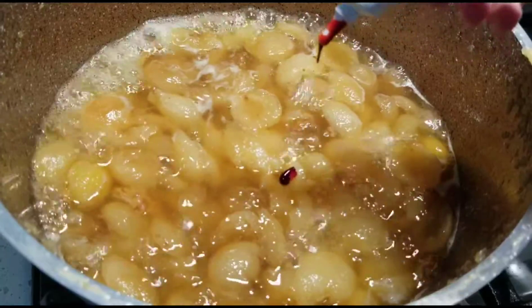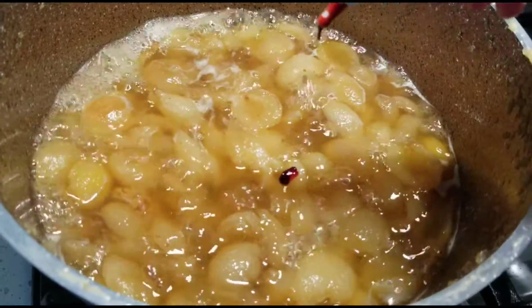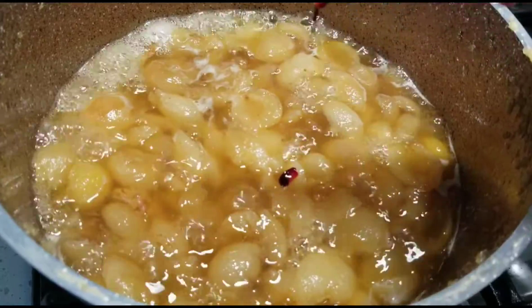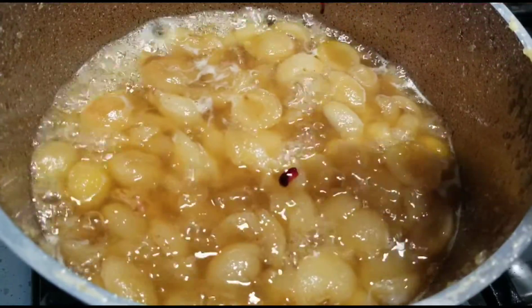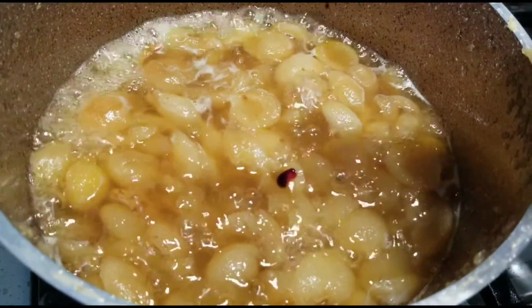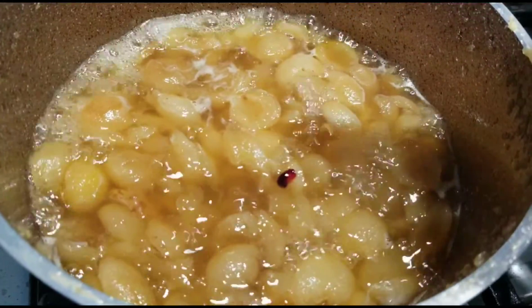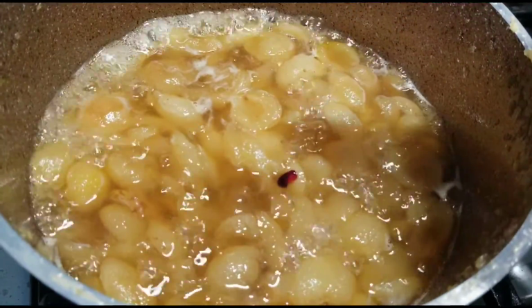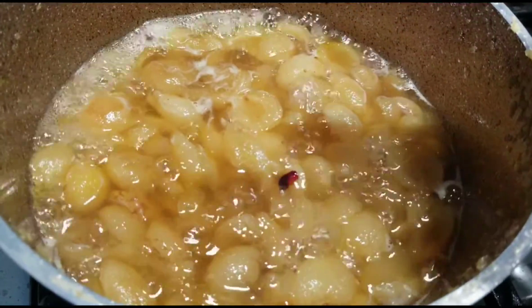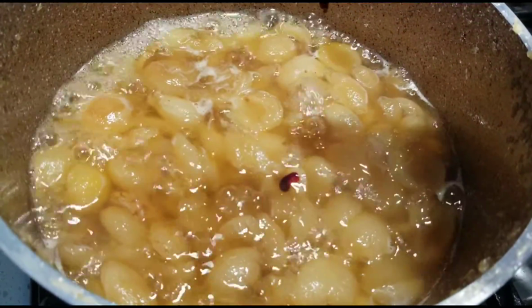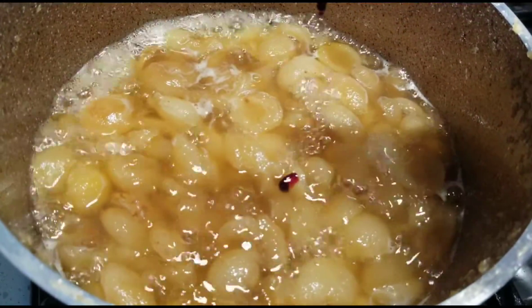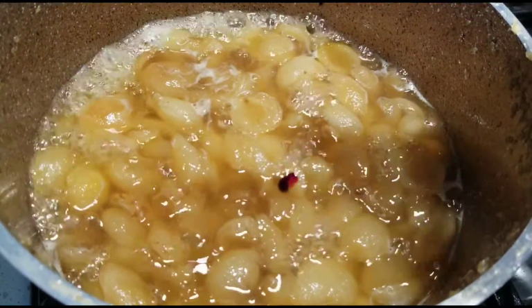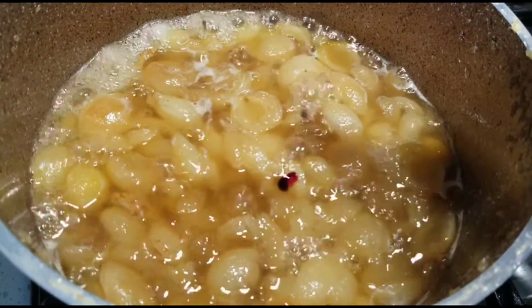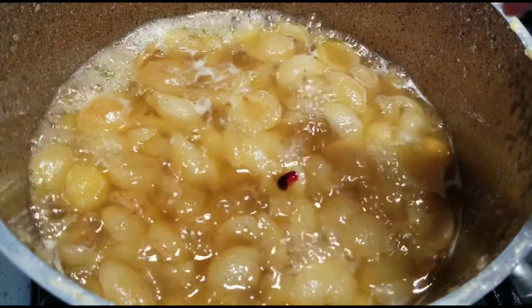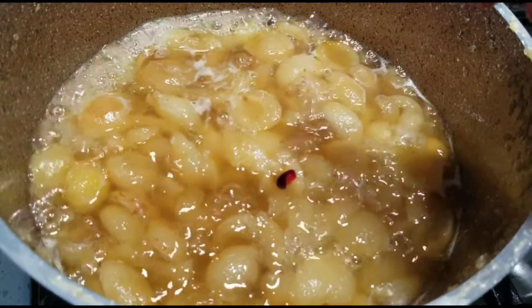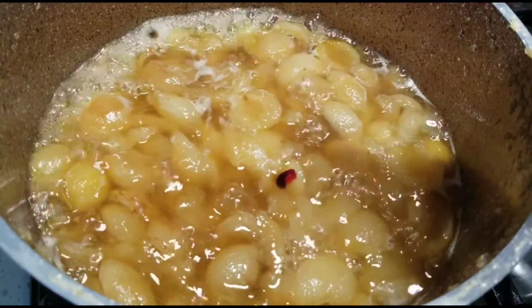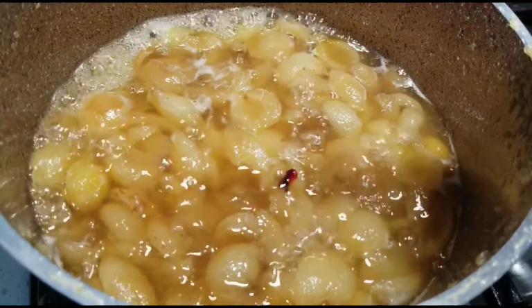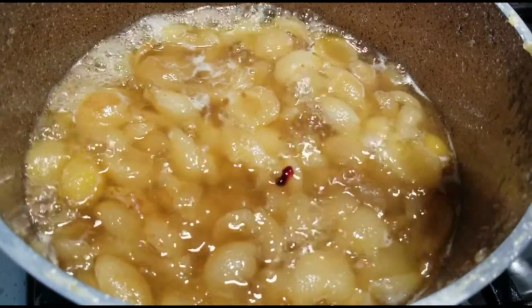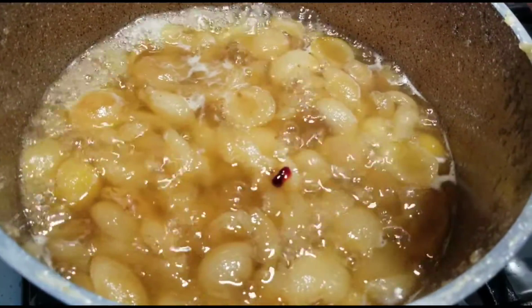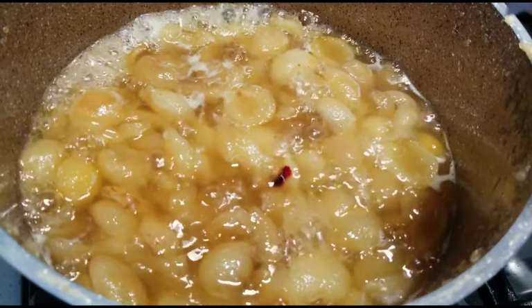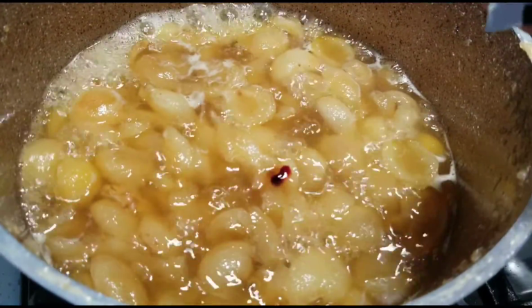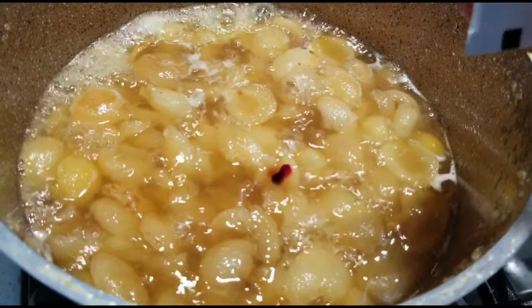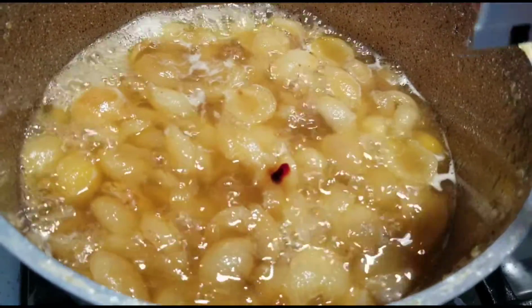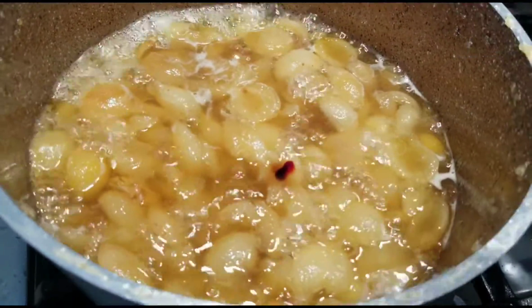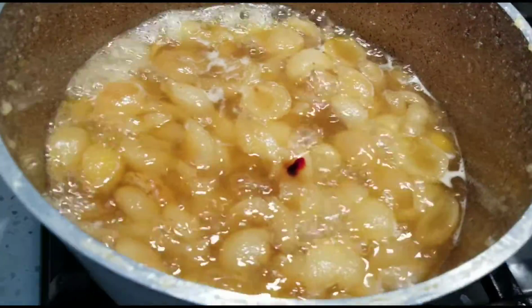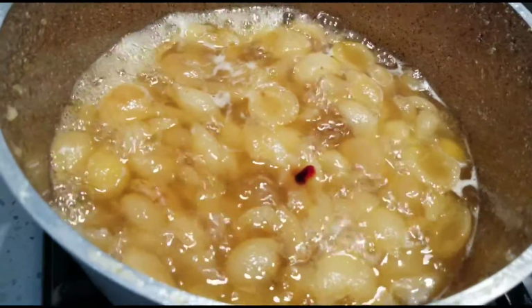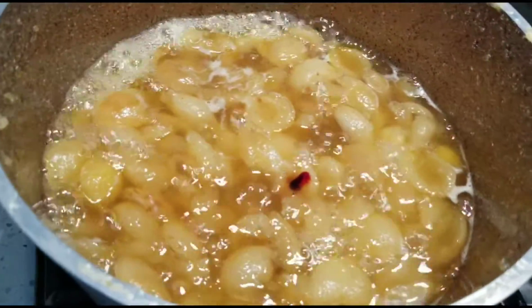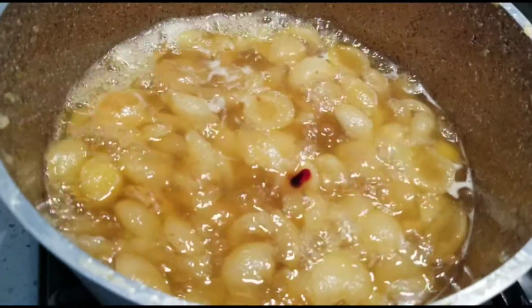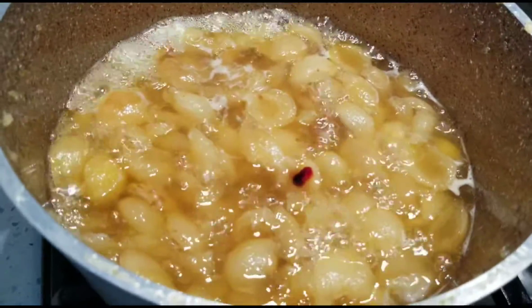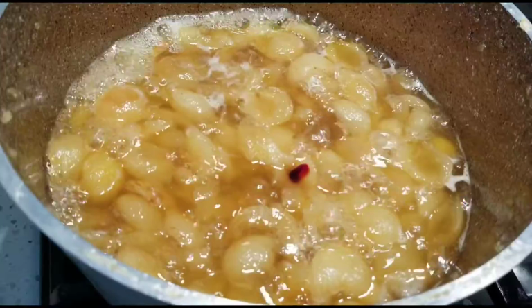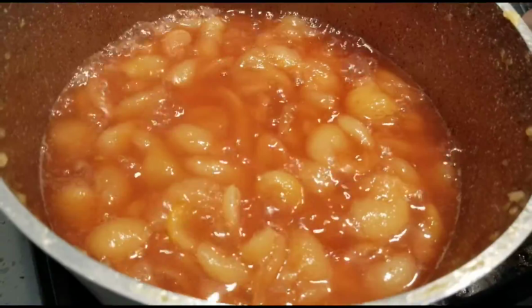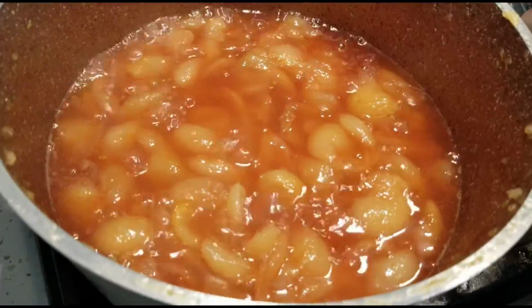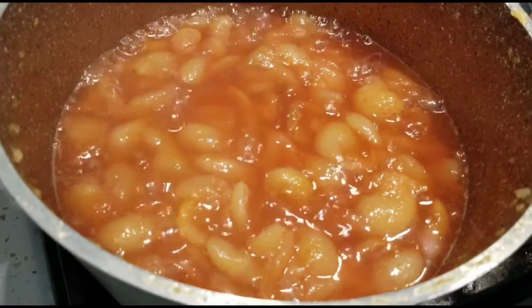Now that most of the water has evaporated, I am adding some red food color.